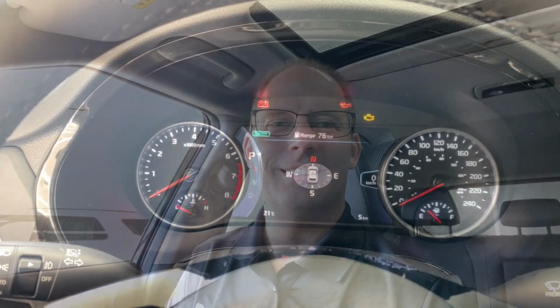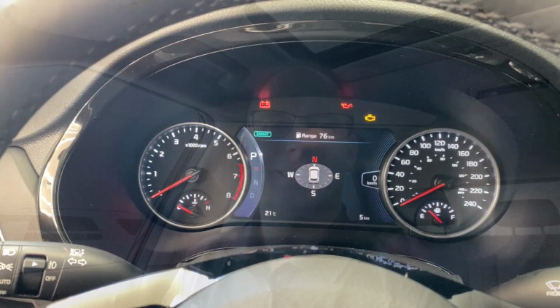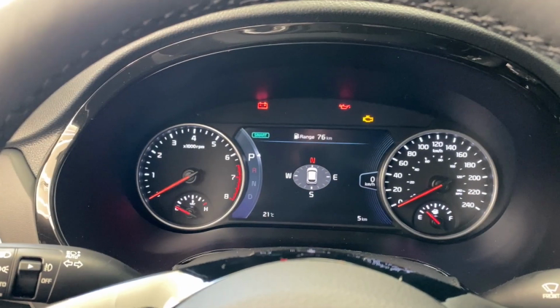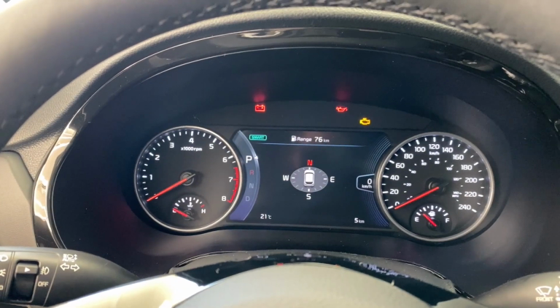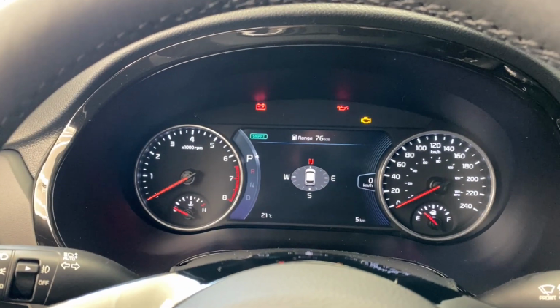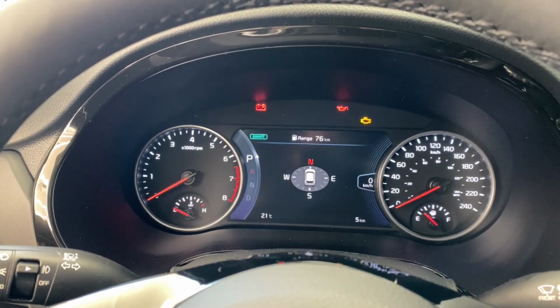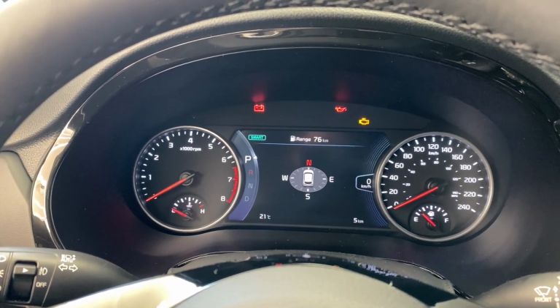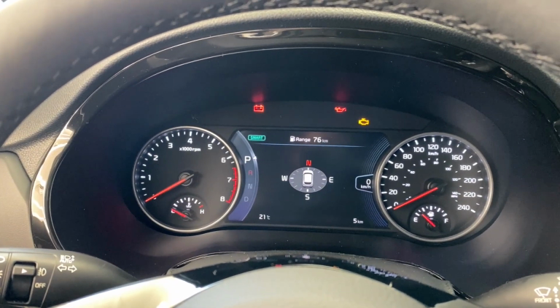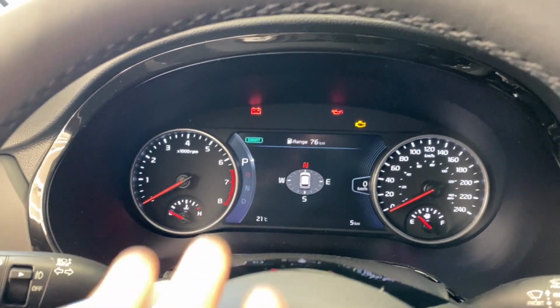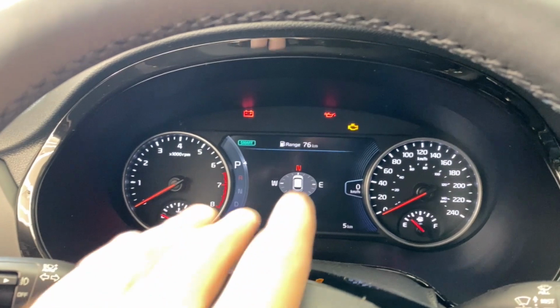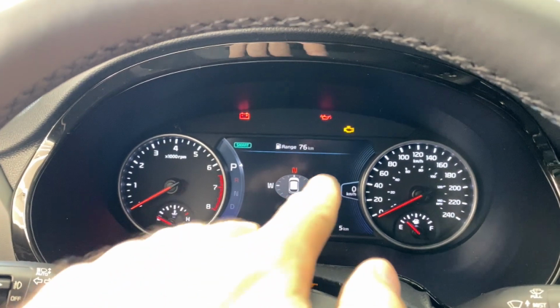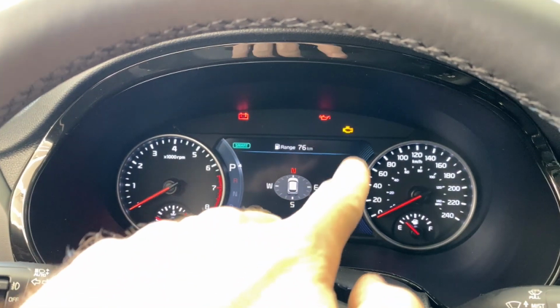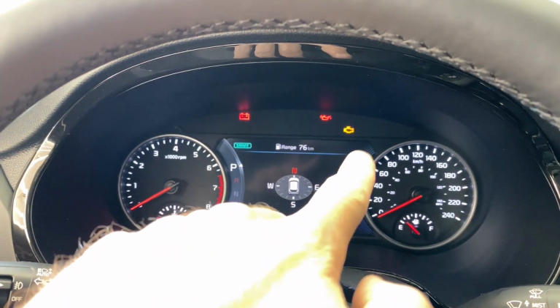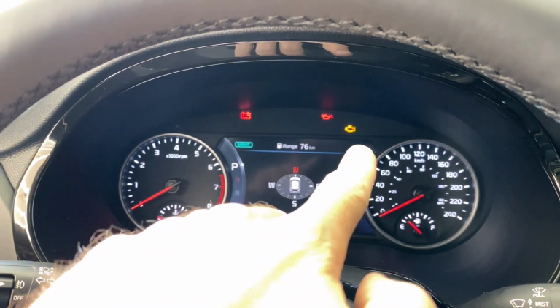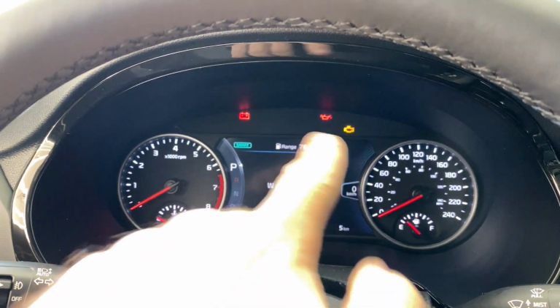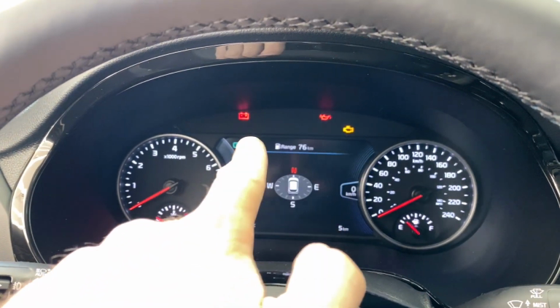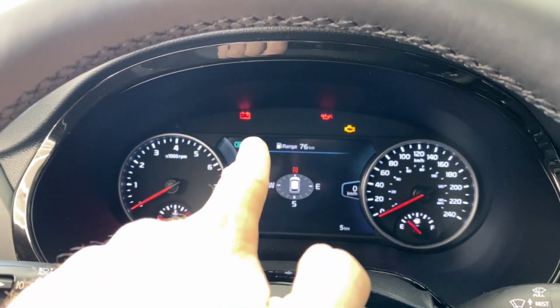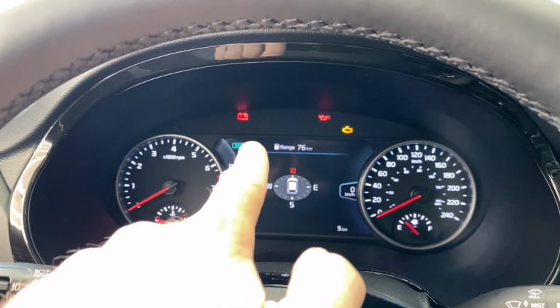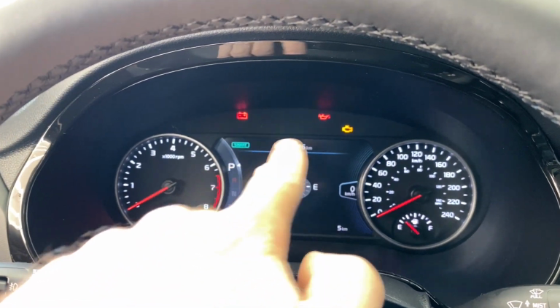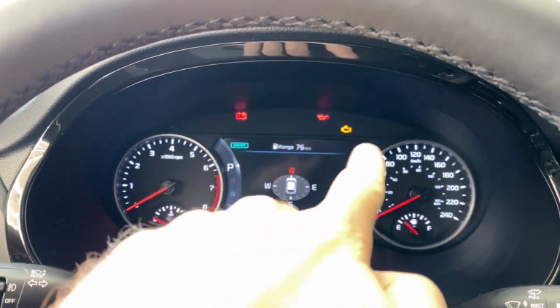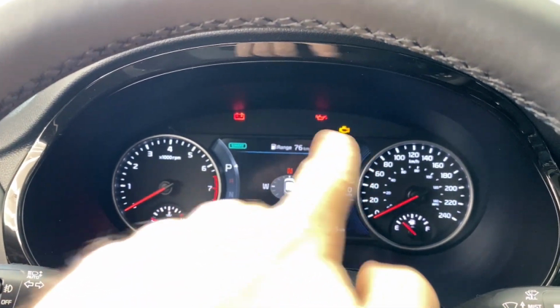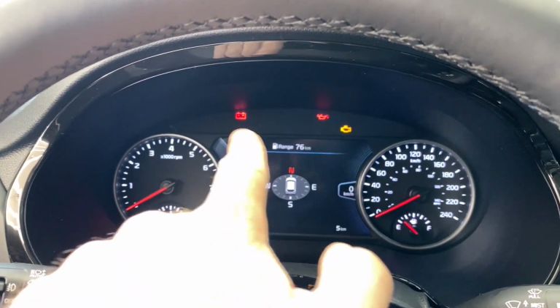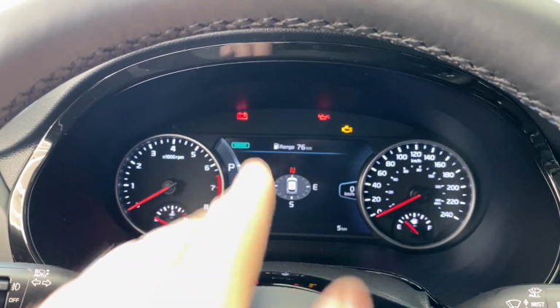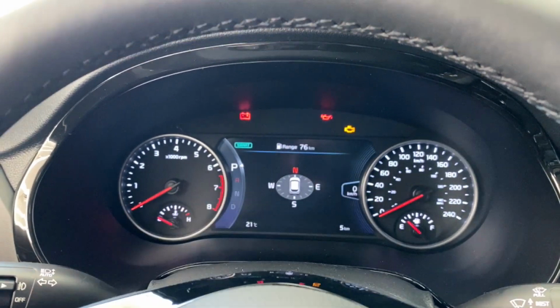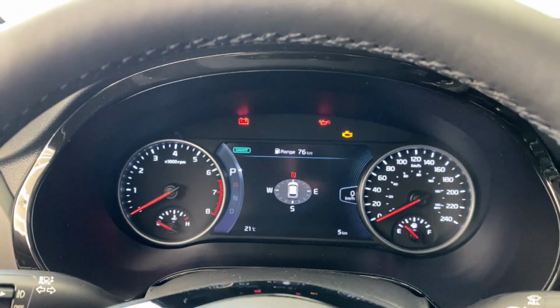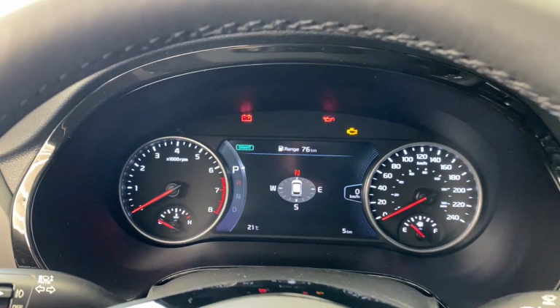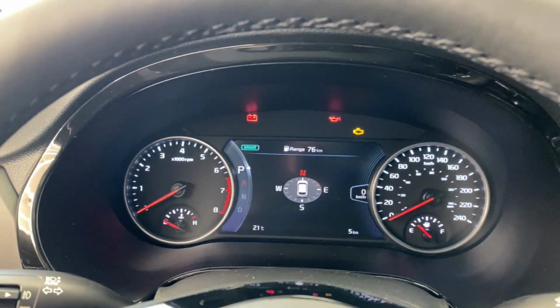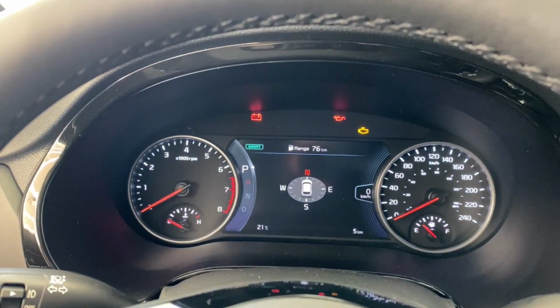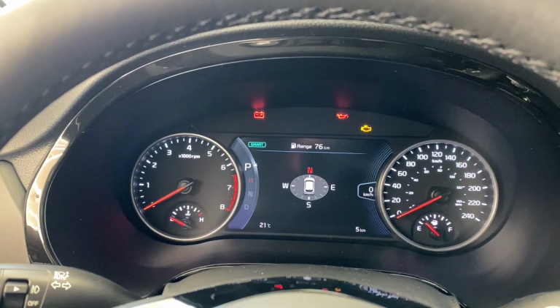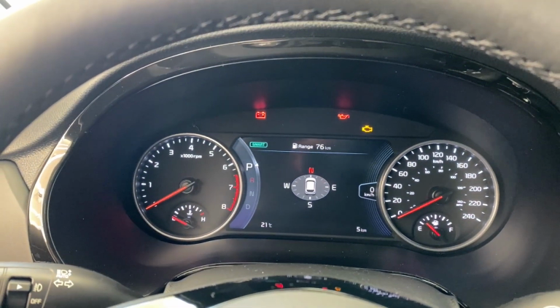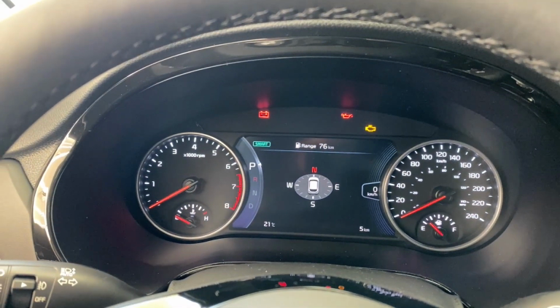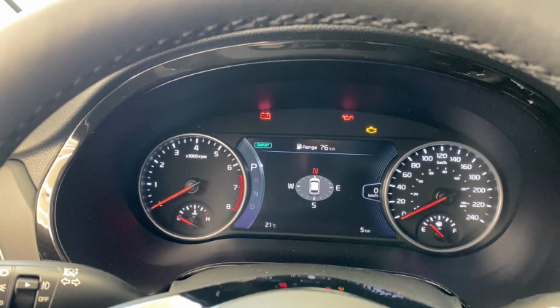Before we get going, I just want to mention we are indoors today so the vehicle is set to on but it has not been started — that's why you're going to see these warning lights. Don't worry too much about that.